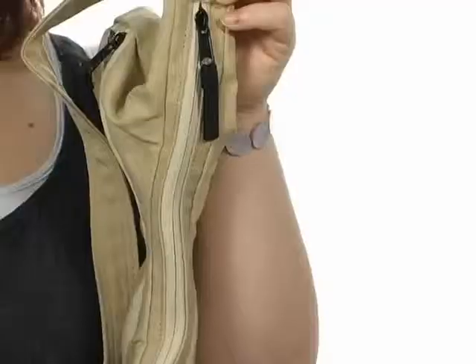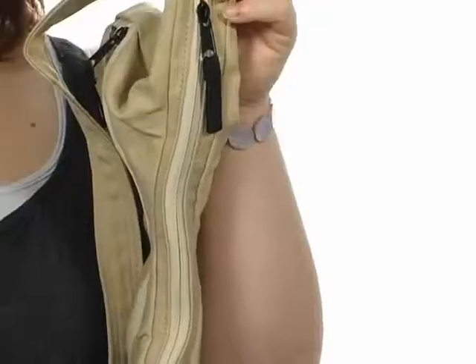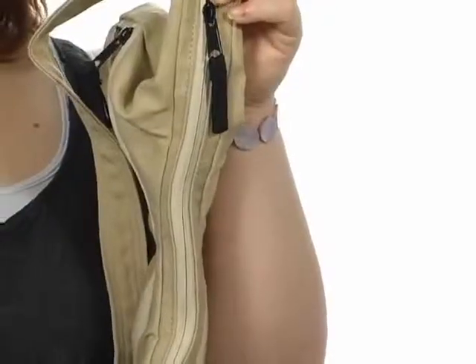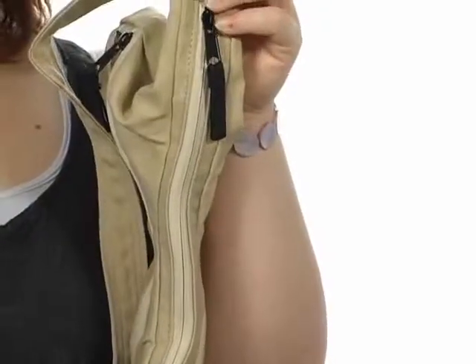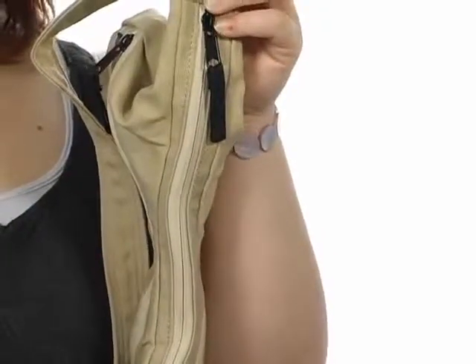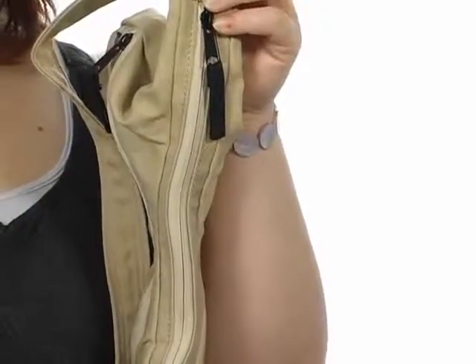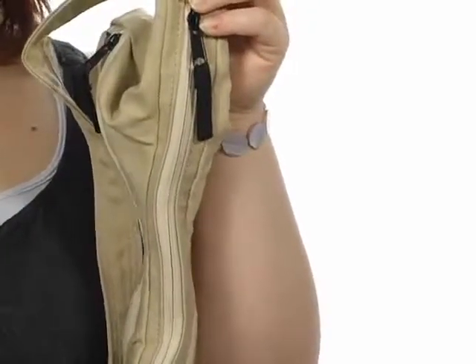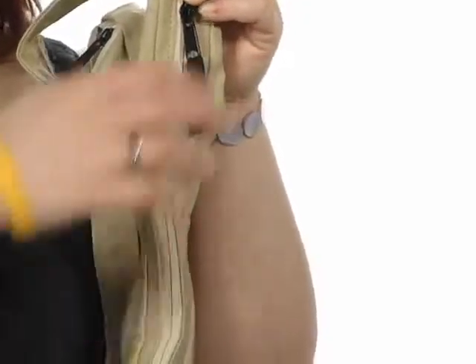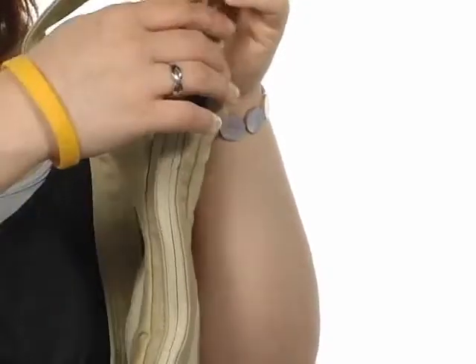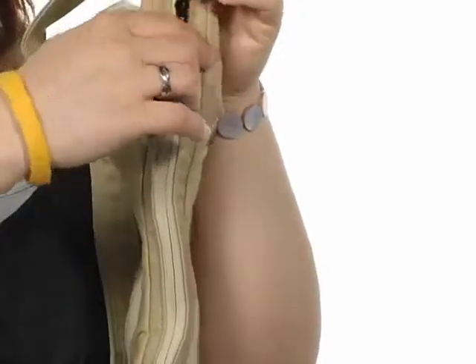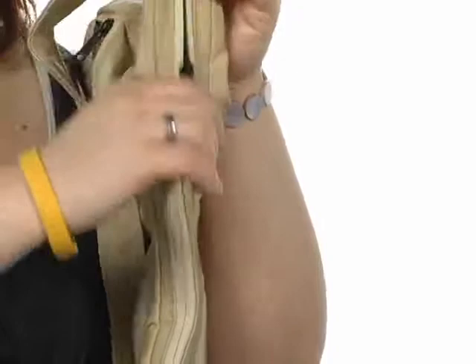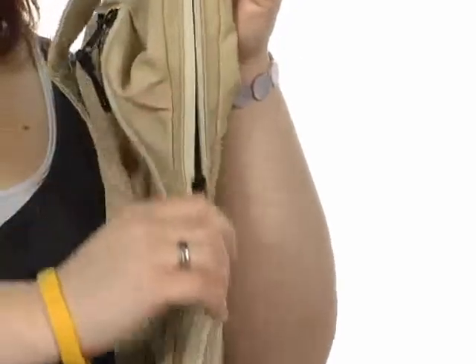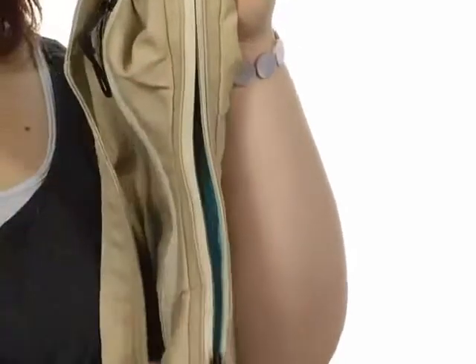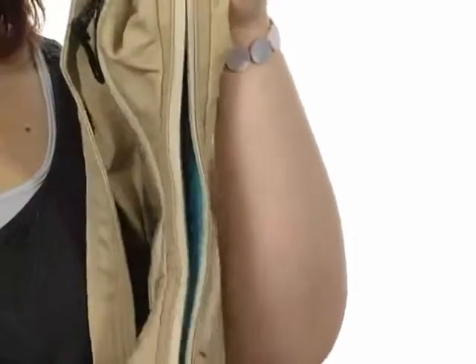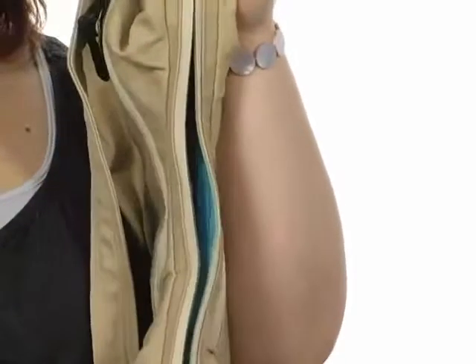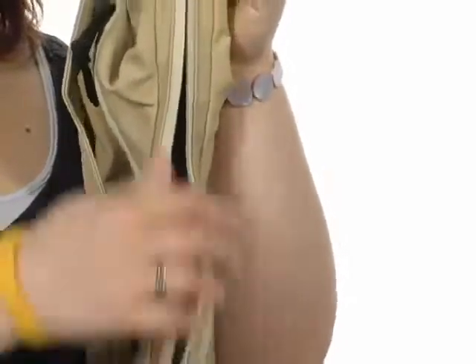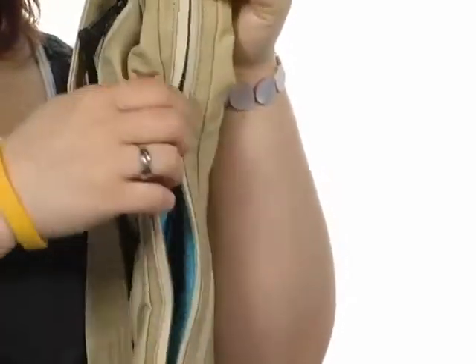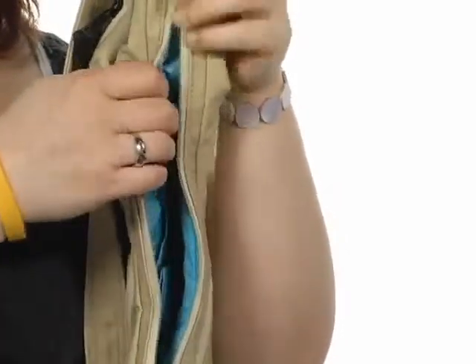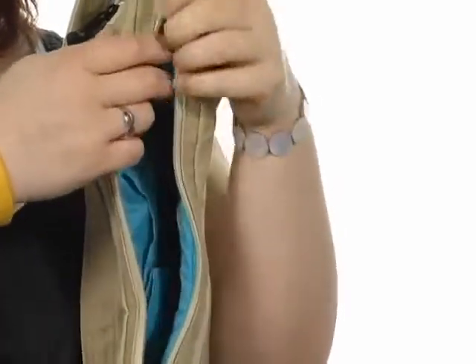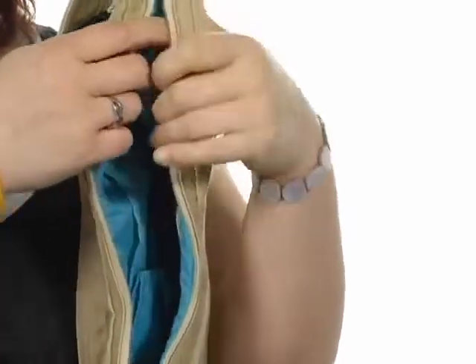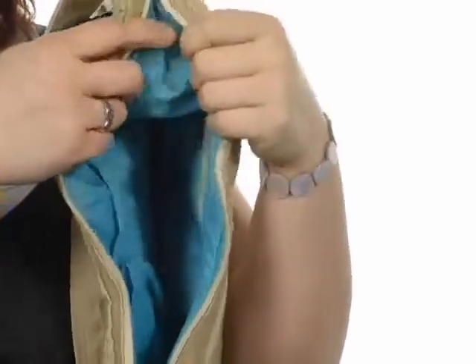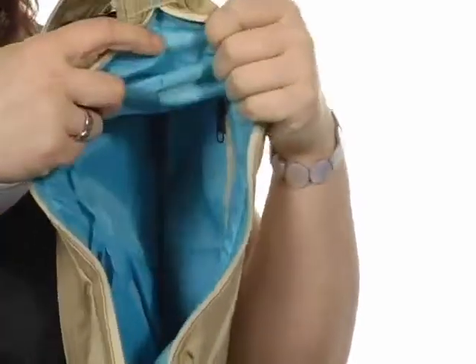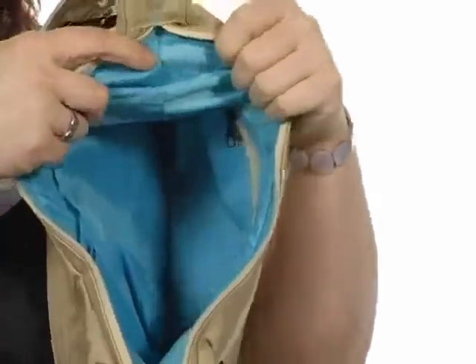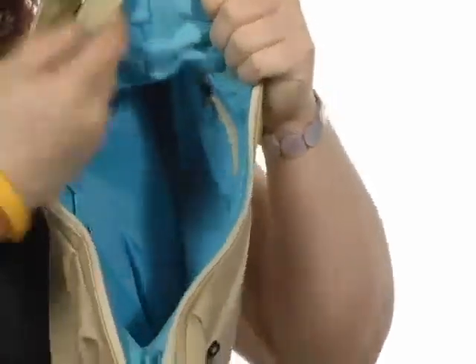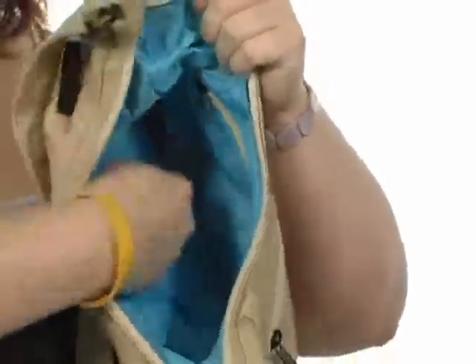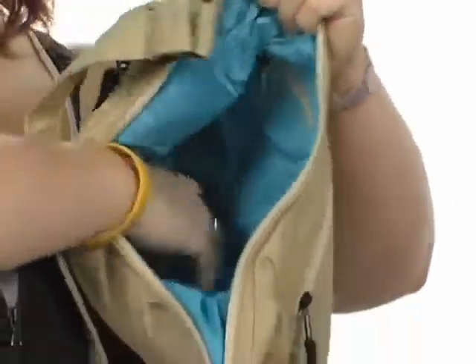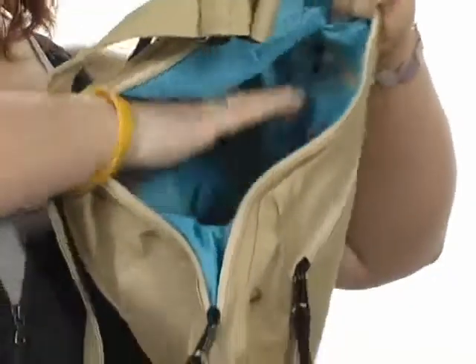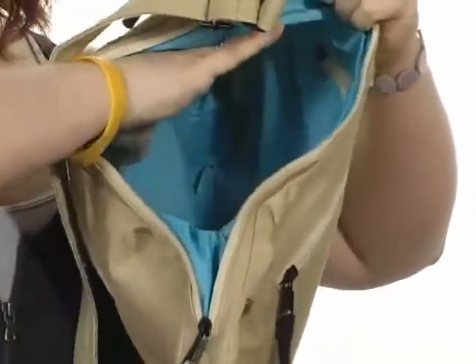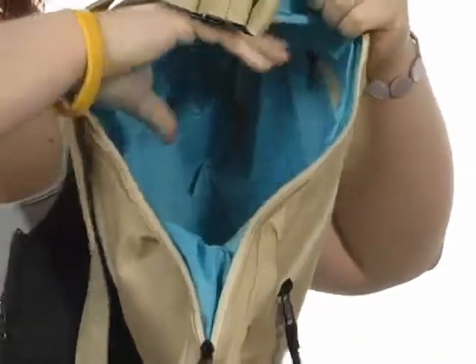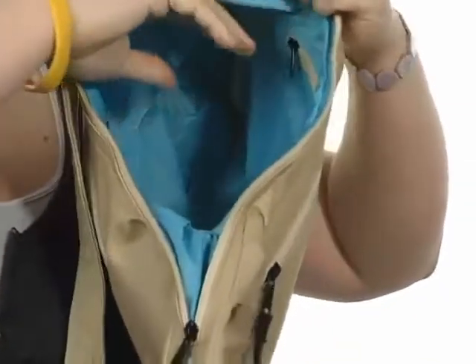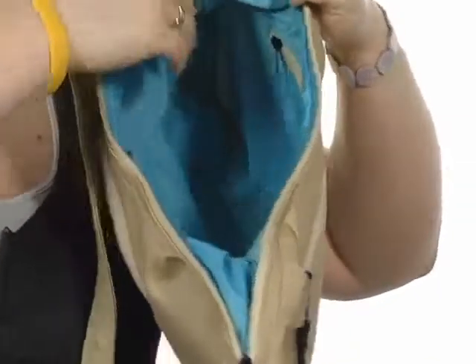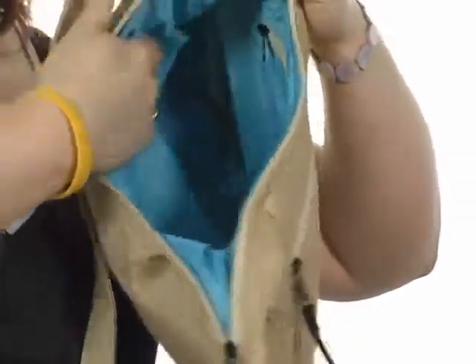What's on the inside, you ask? Well, silly, I'll tell you. Unzip the main compartment and you're going to find a ton of space,